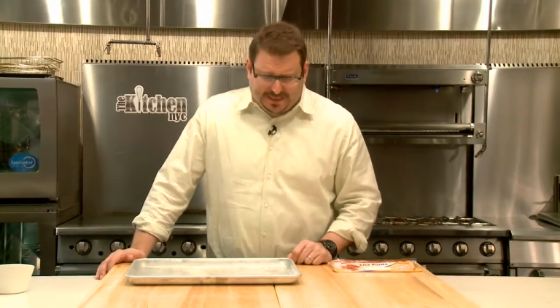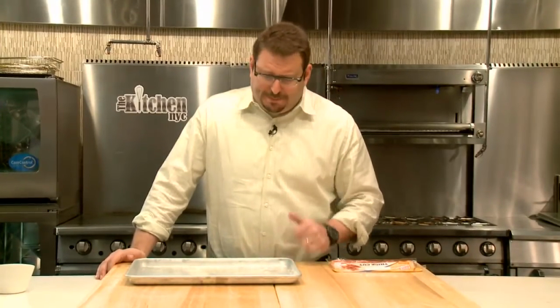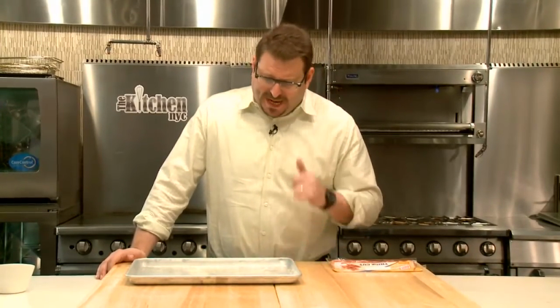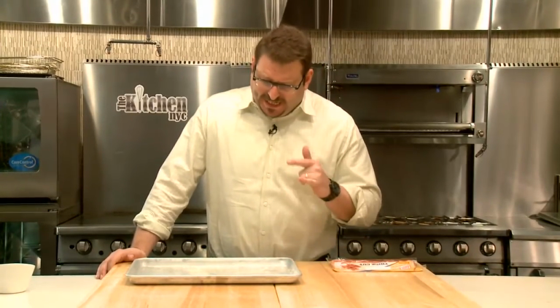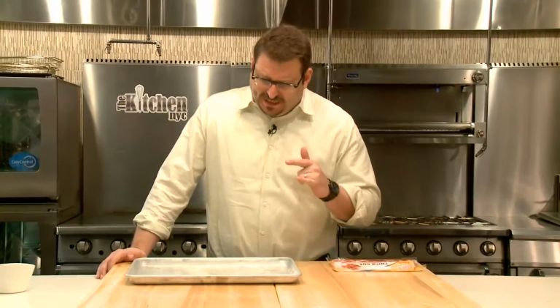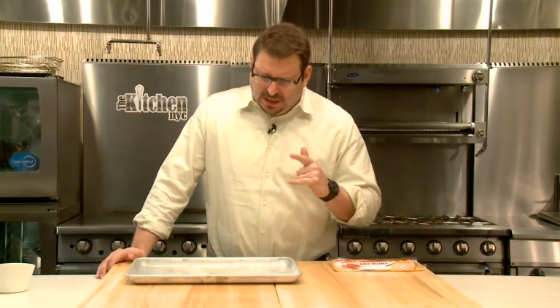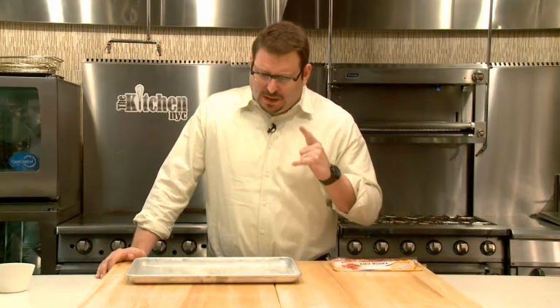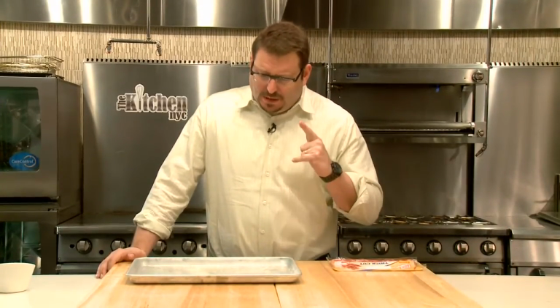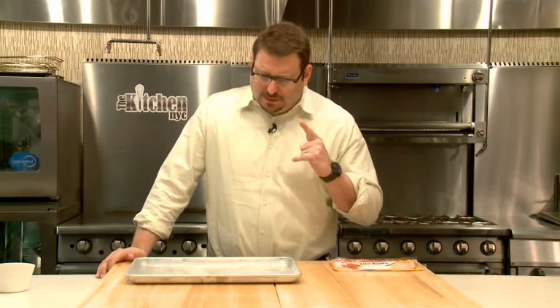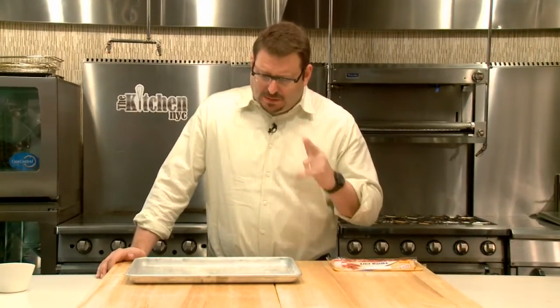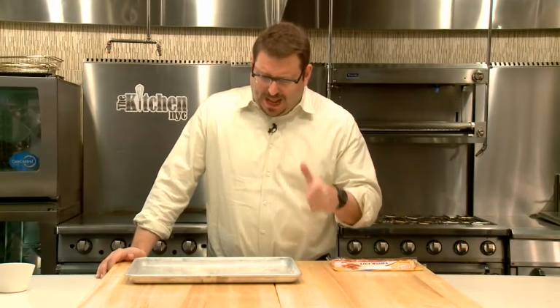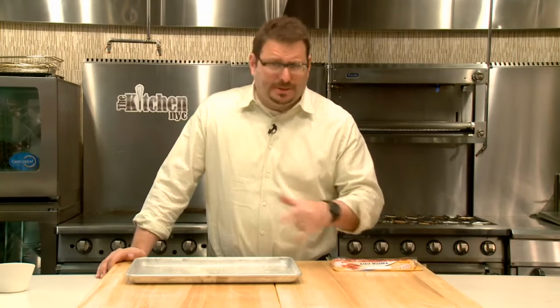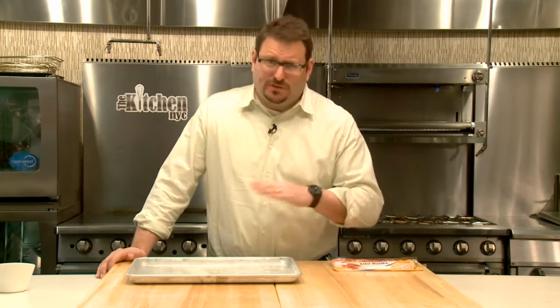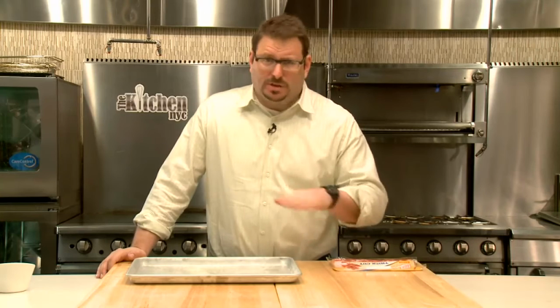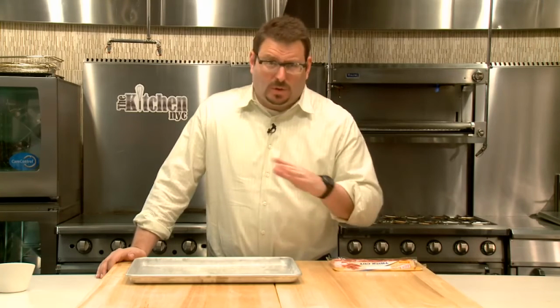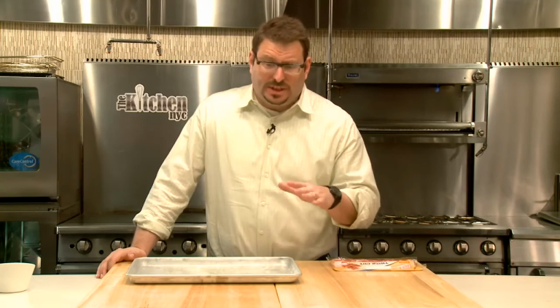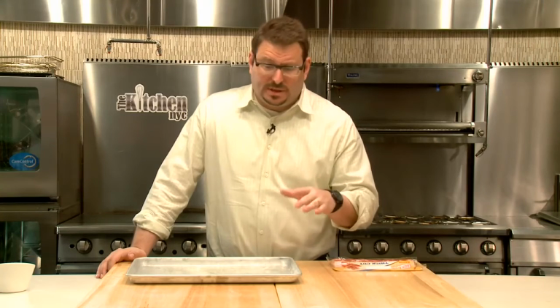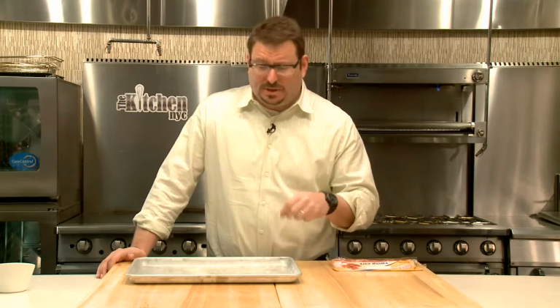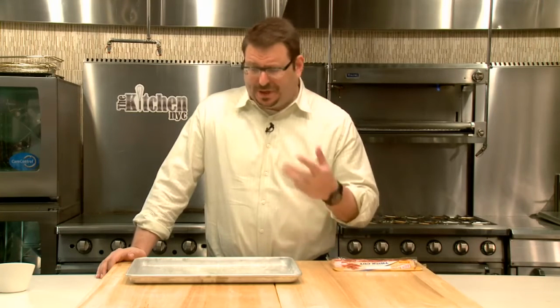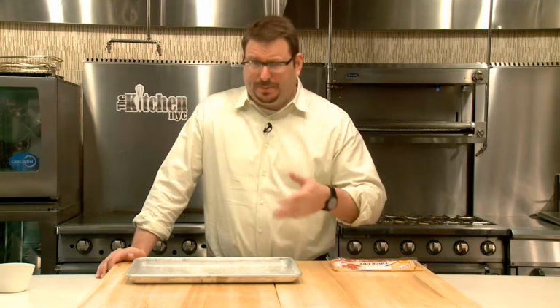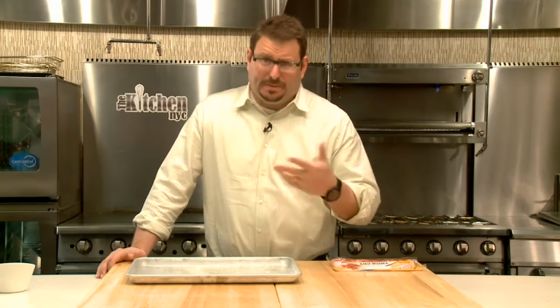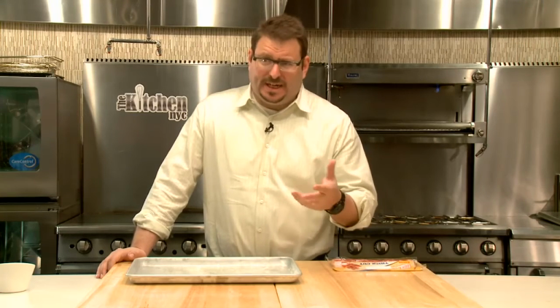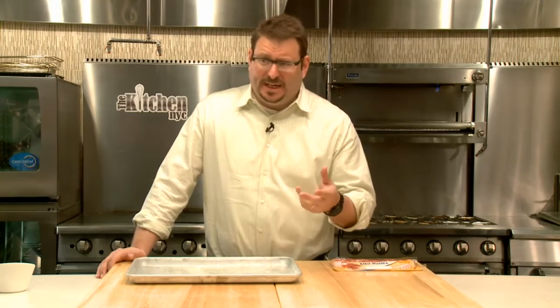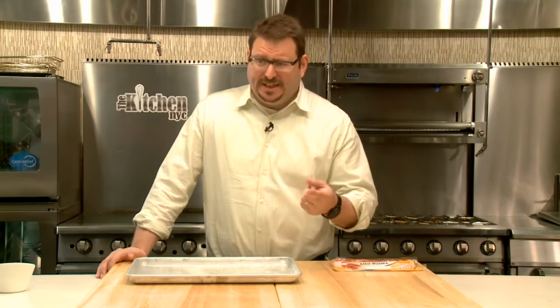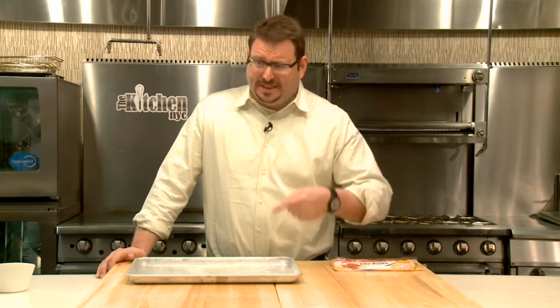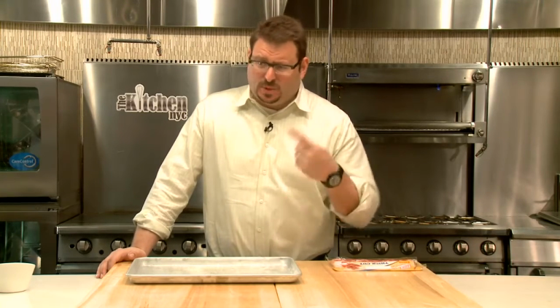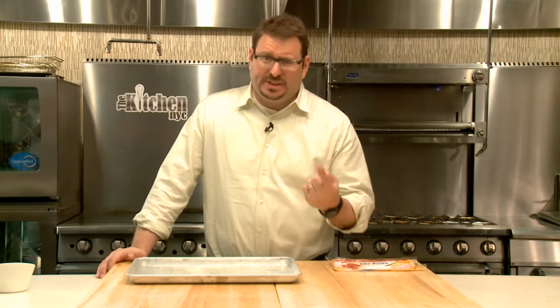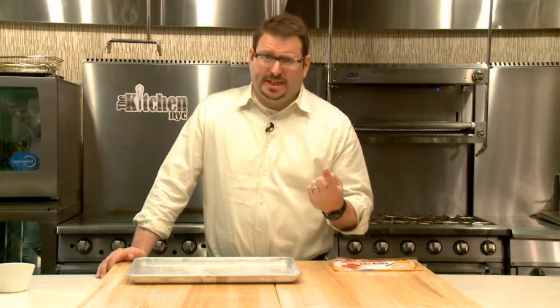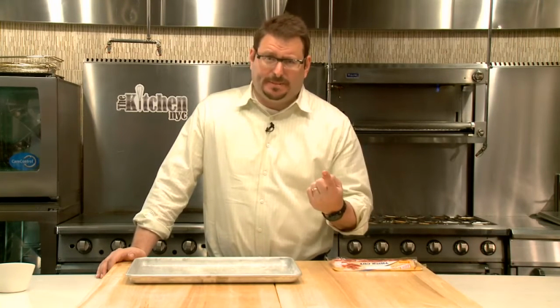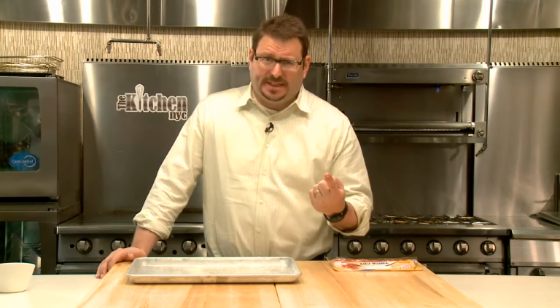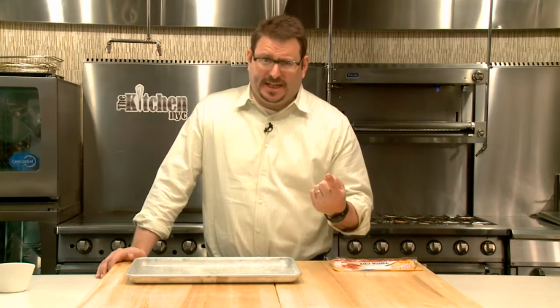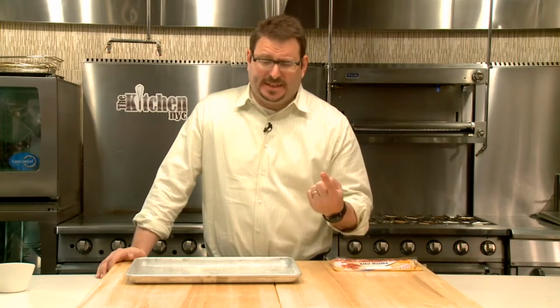Bacon happens first, always. Because you want it to be ready — it takes one second to make the eggs.